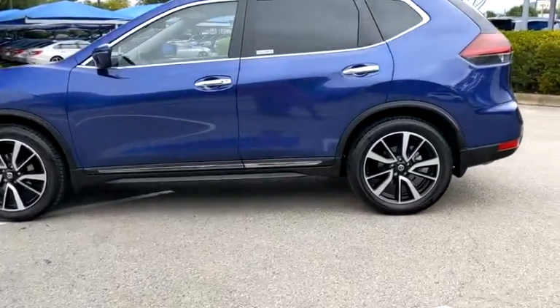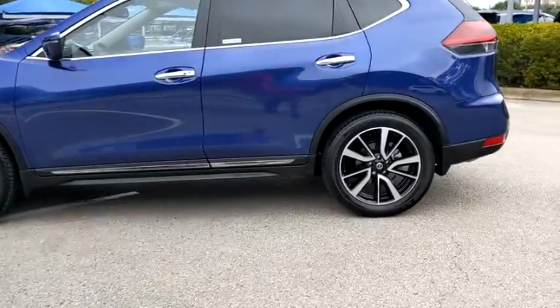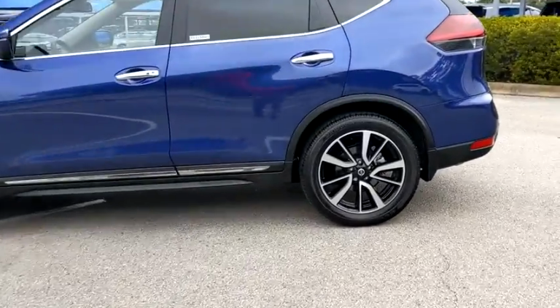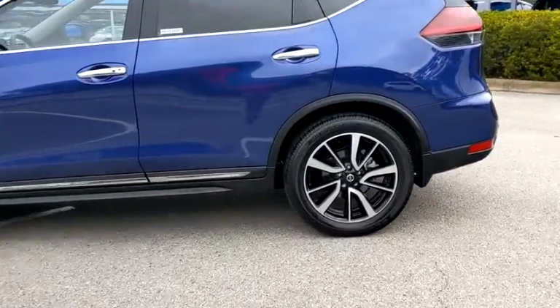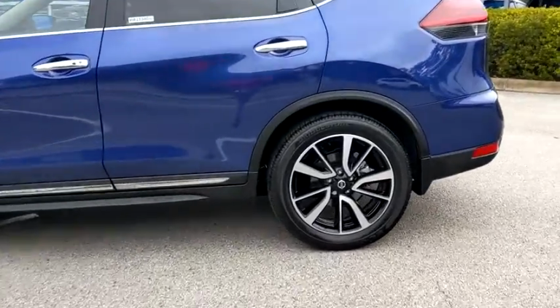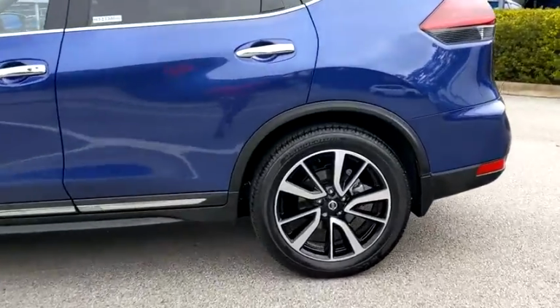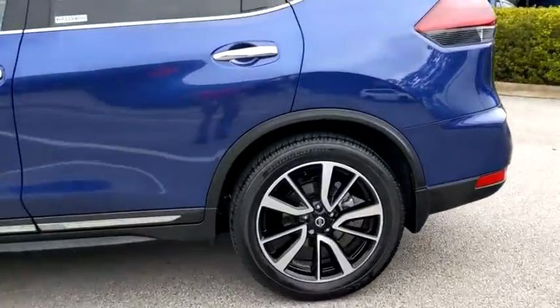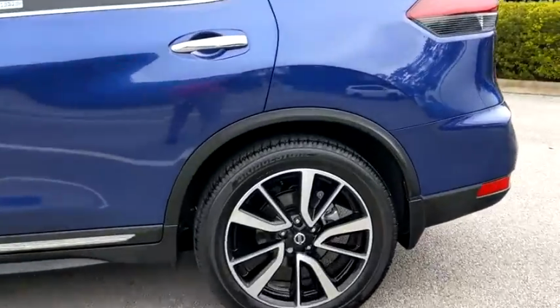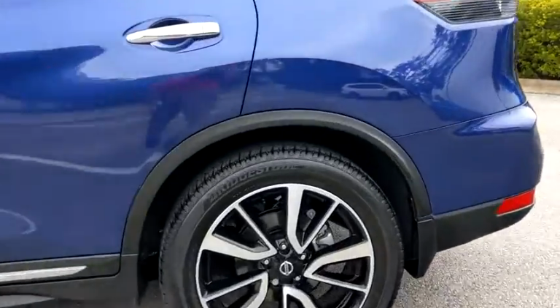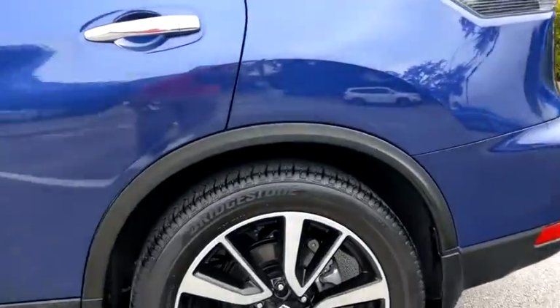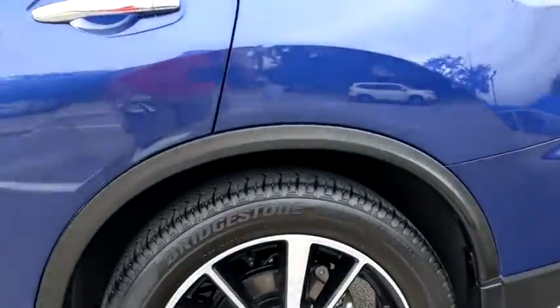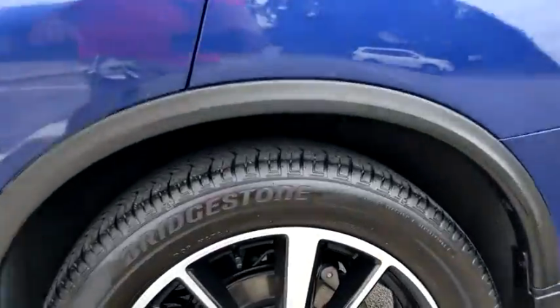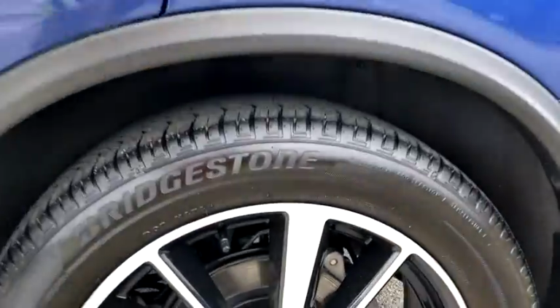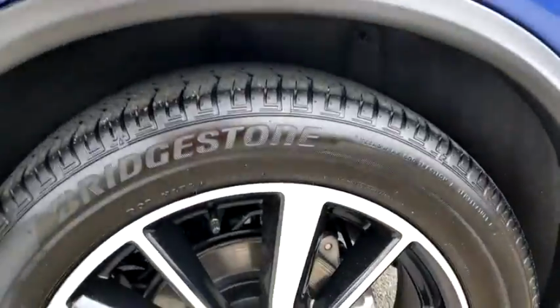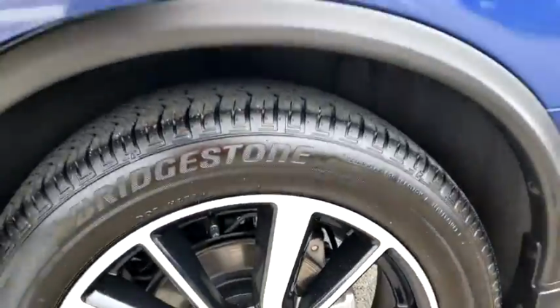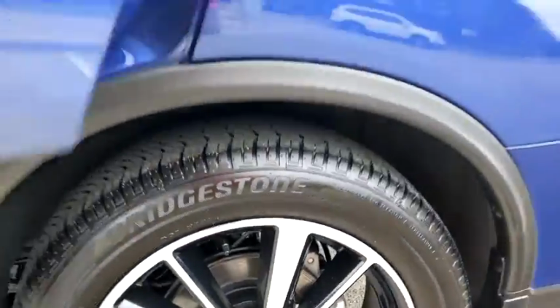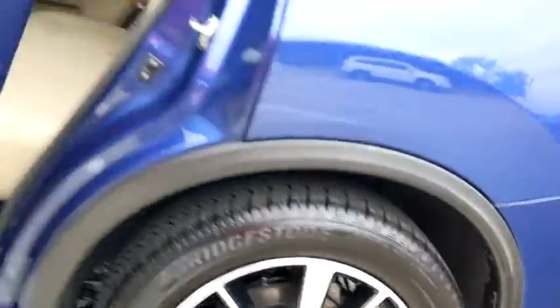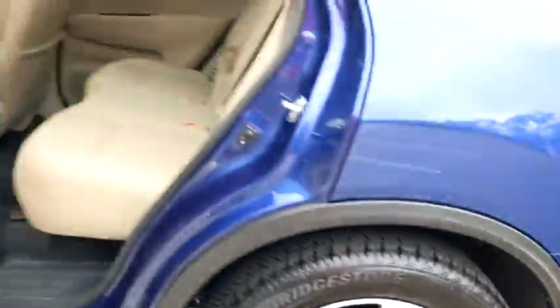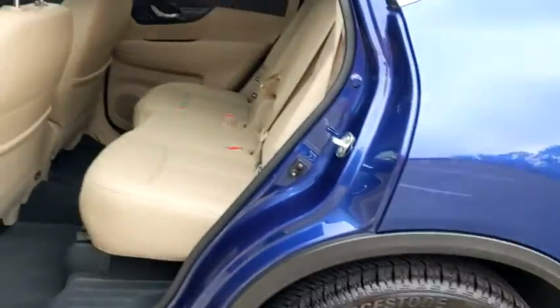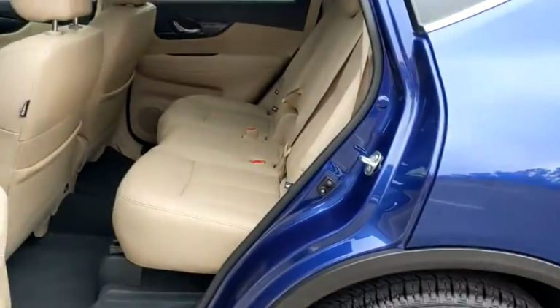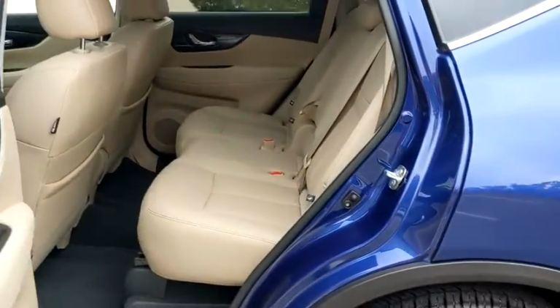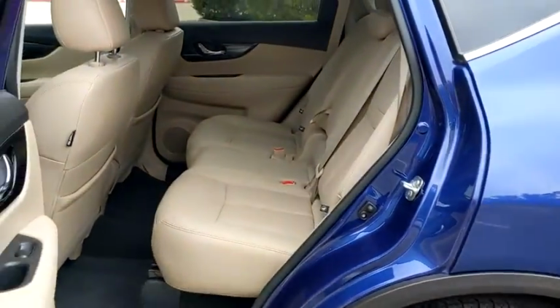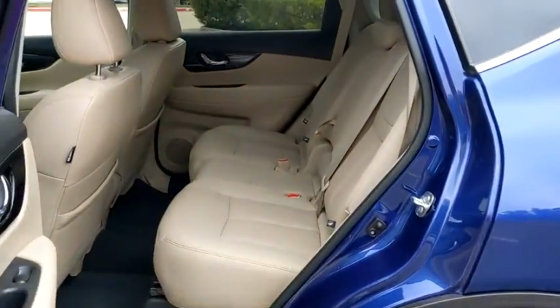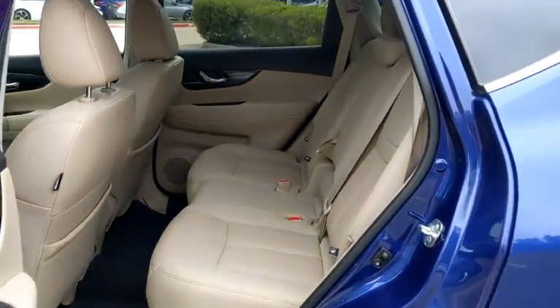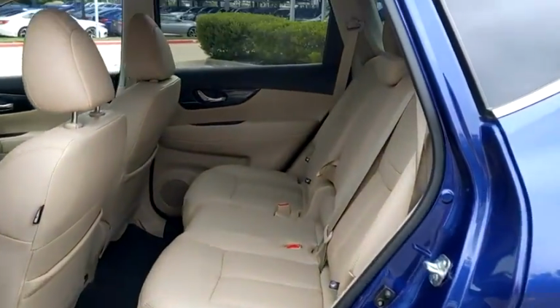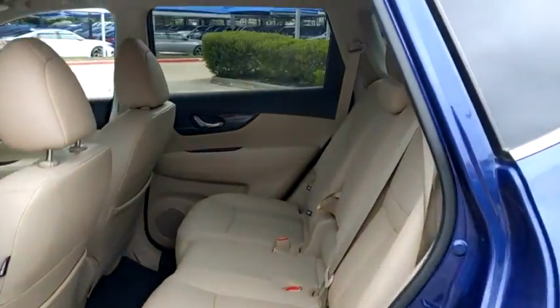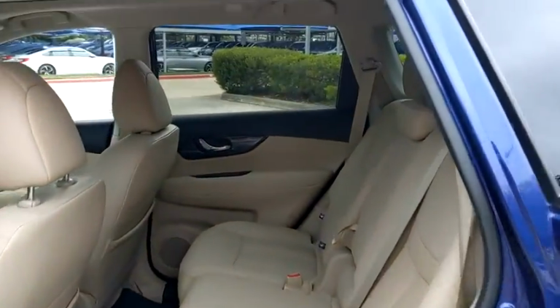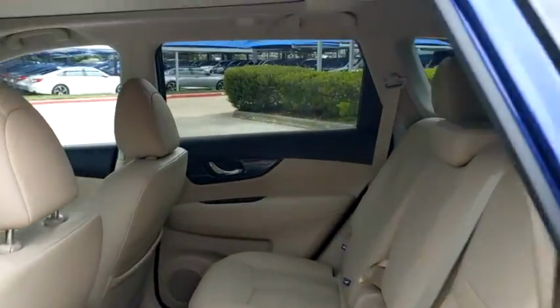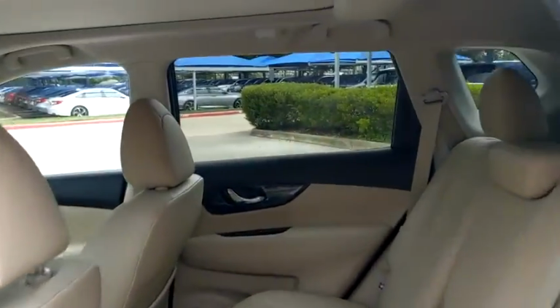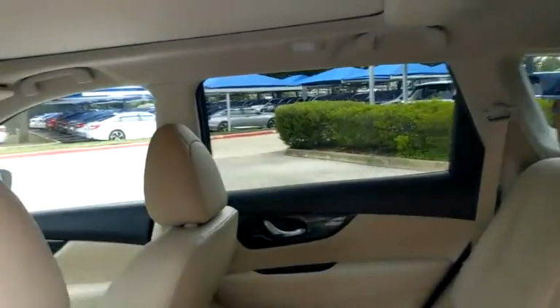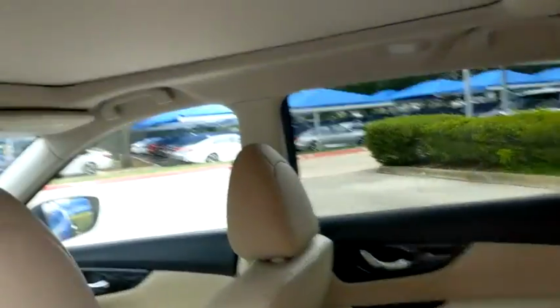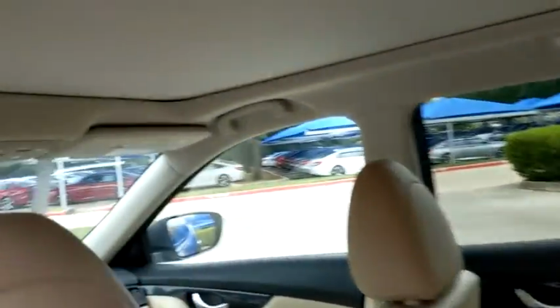This vehicle has less than 4,000 miles. Here are some of this vehicle's great options.